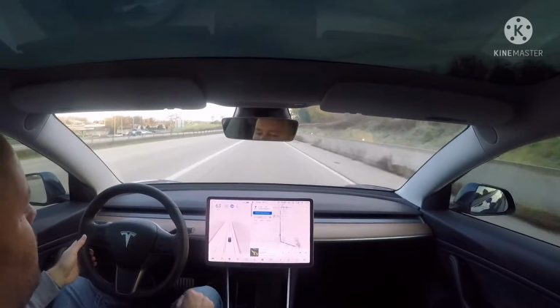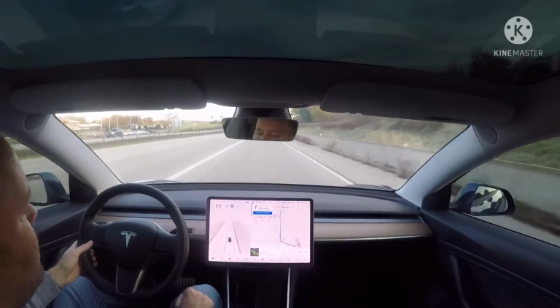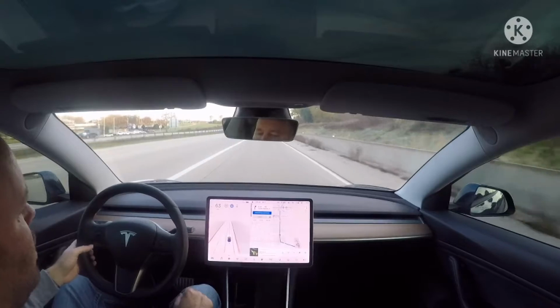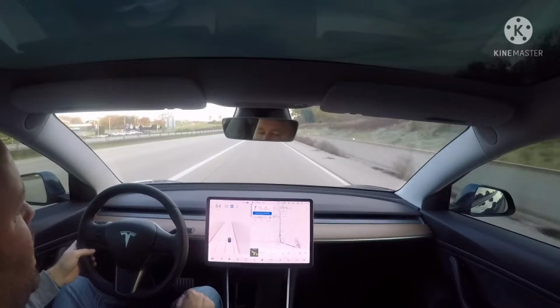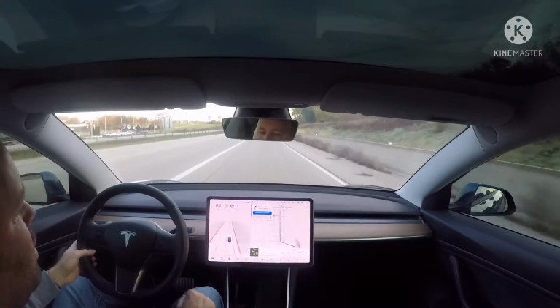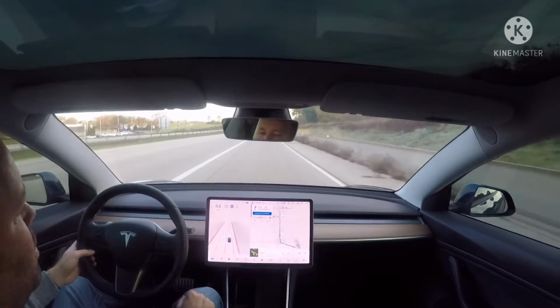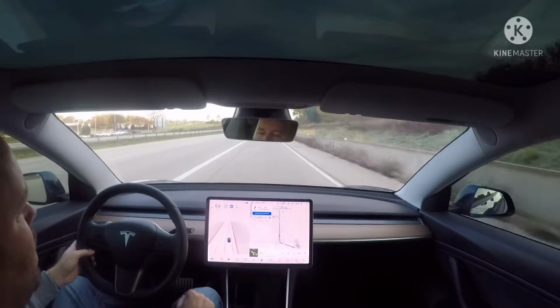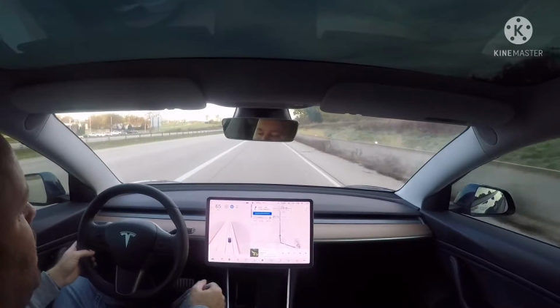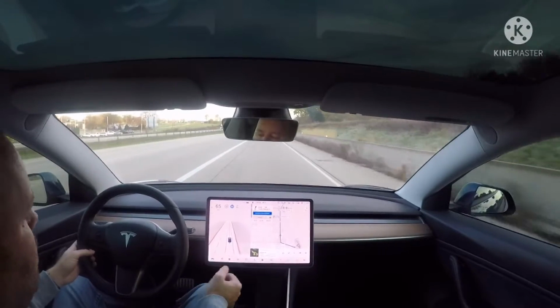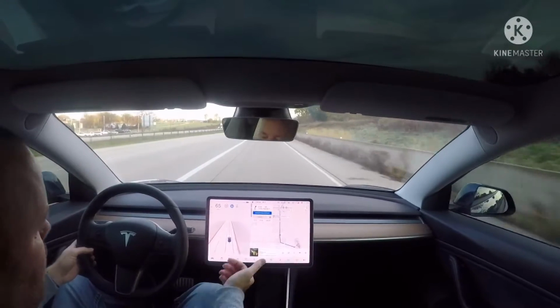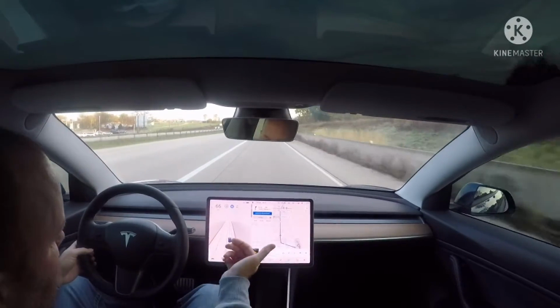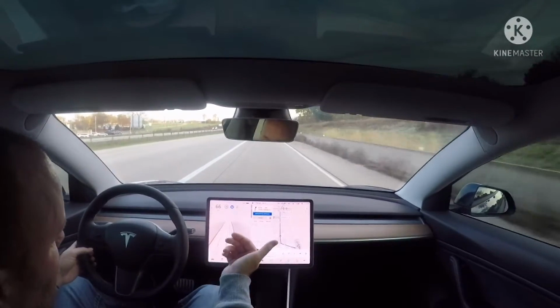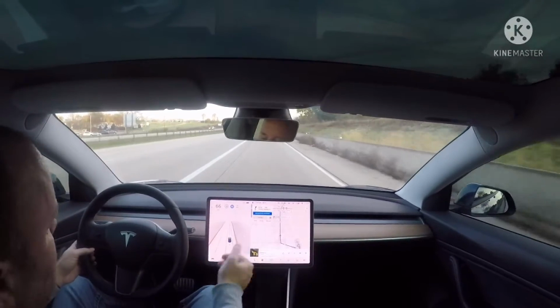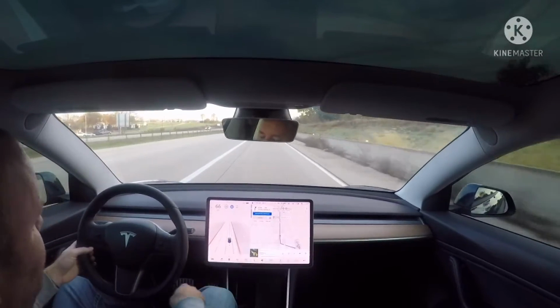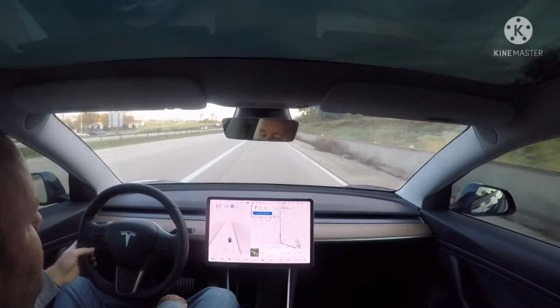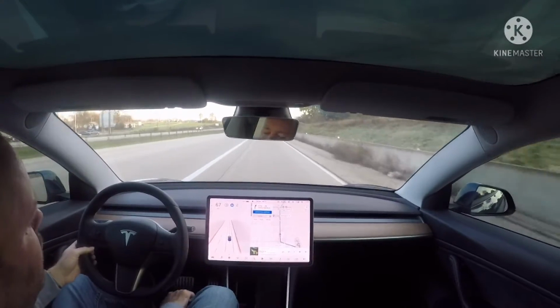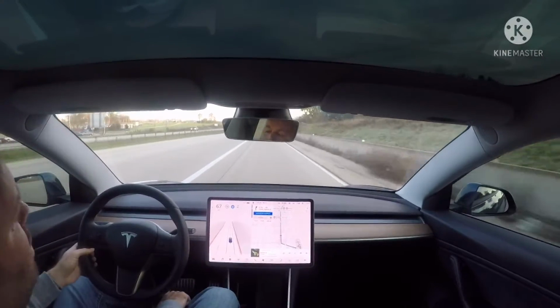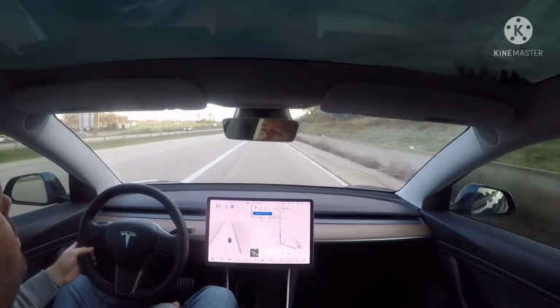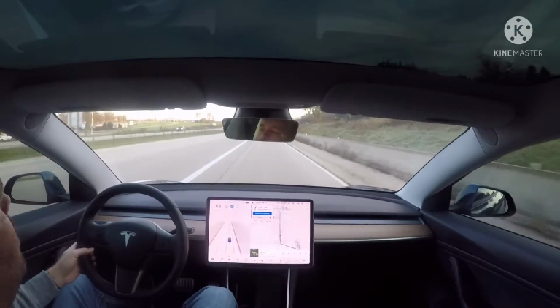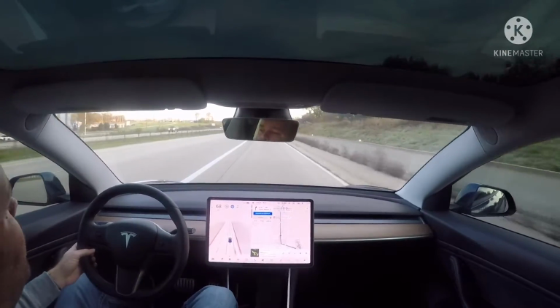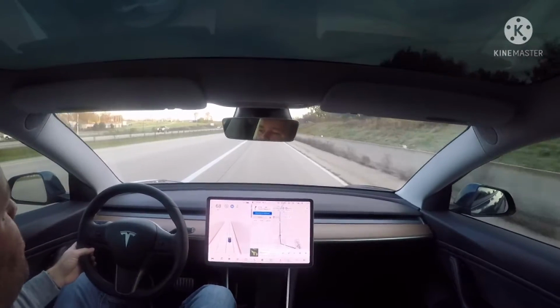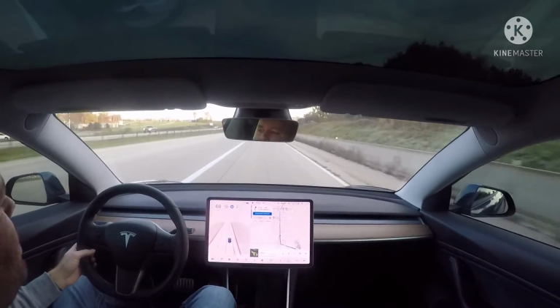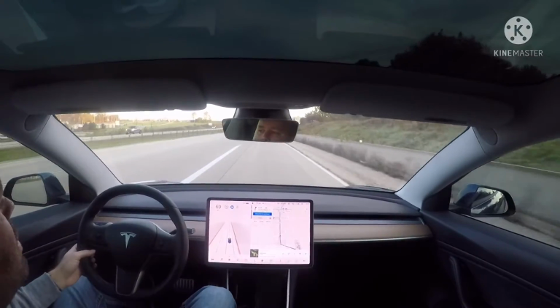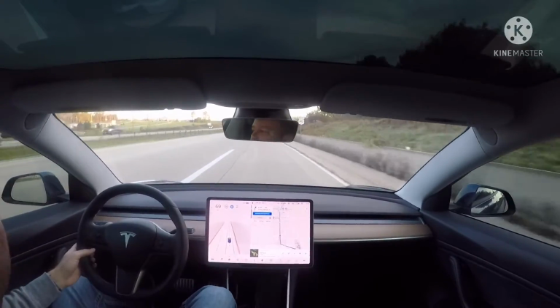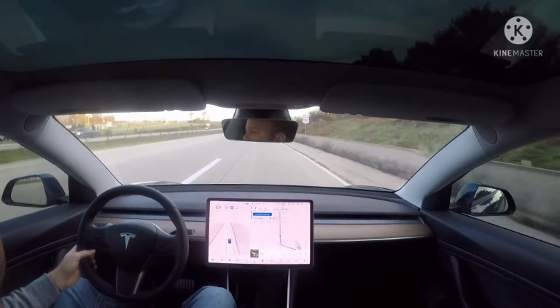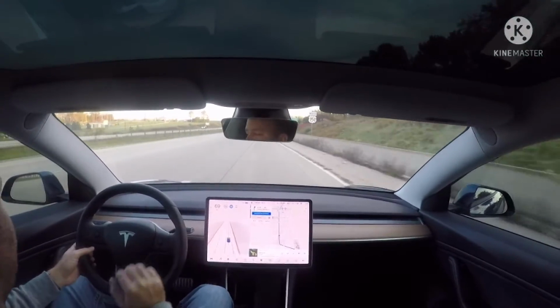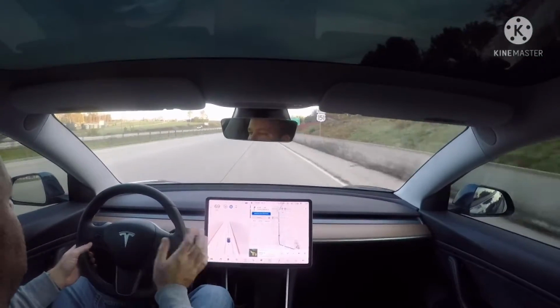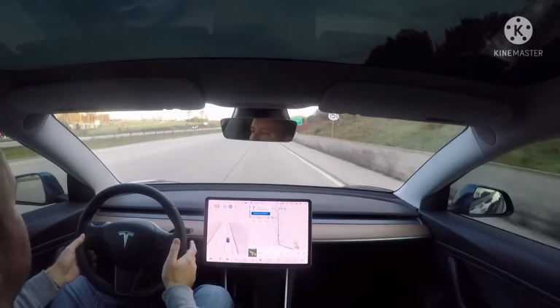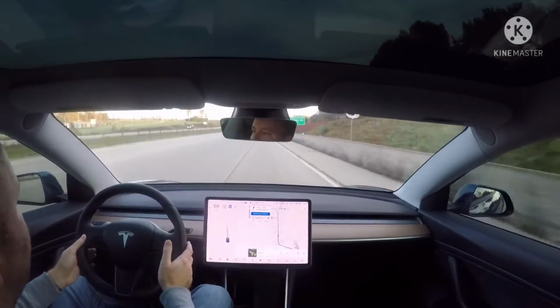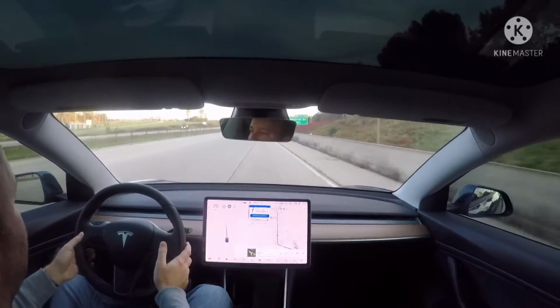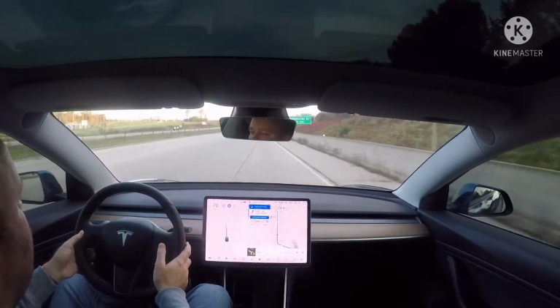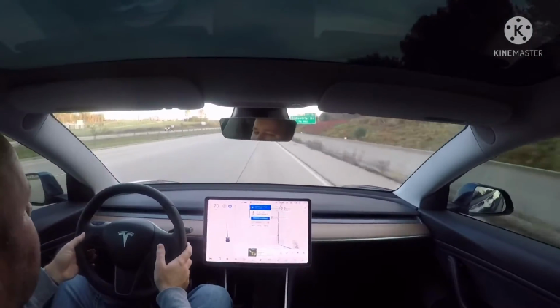It's automatically doing that — my feet are off the pedals. I don't know if you can see that or not.